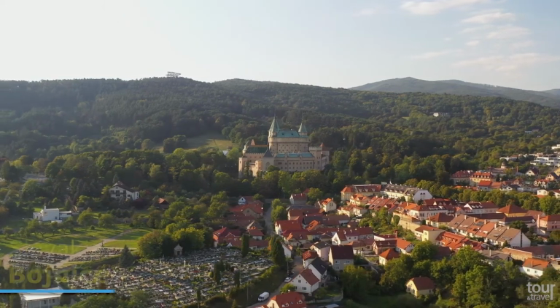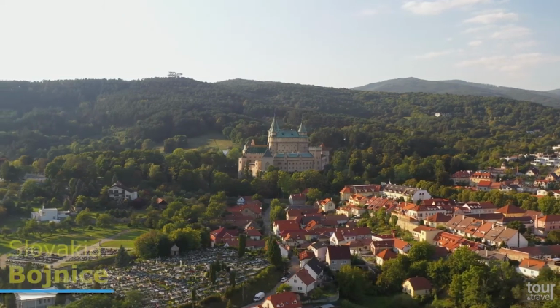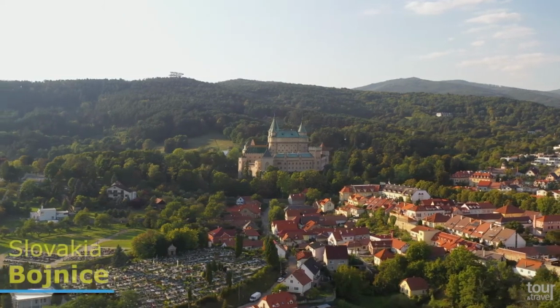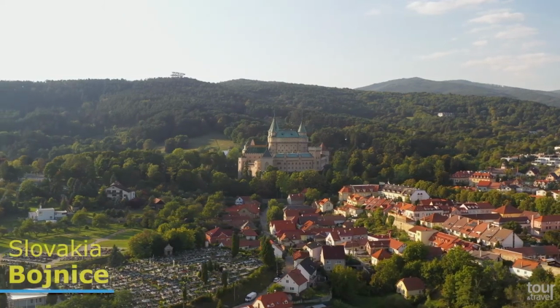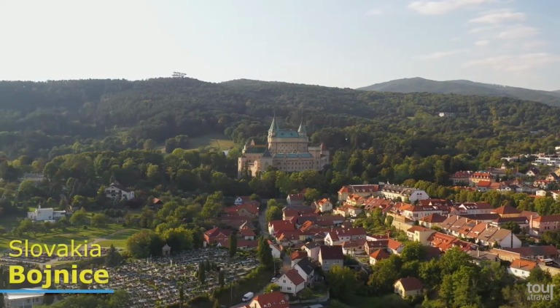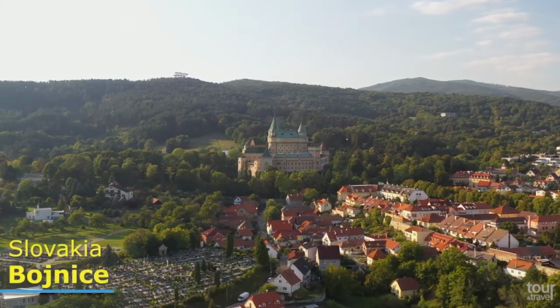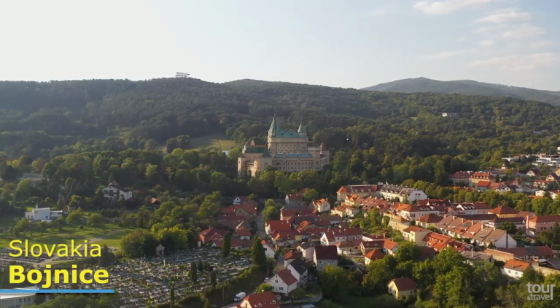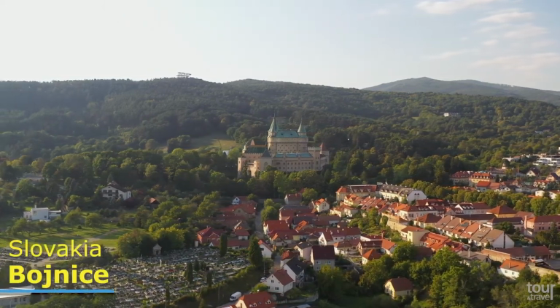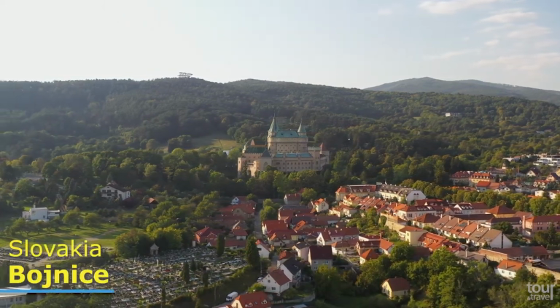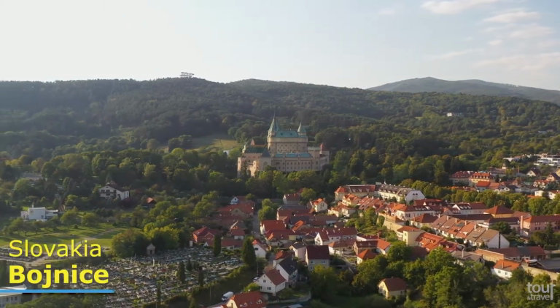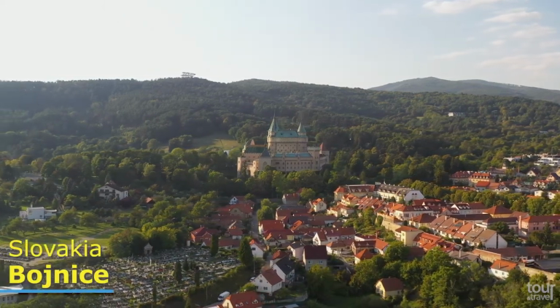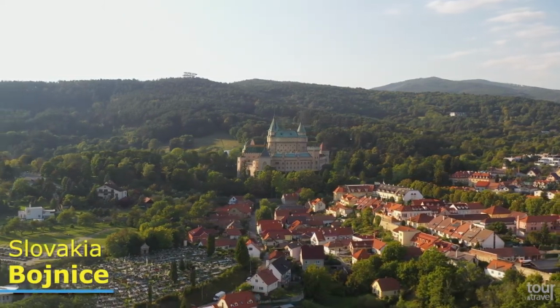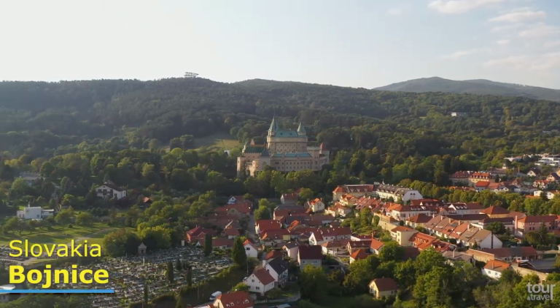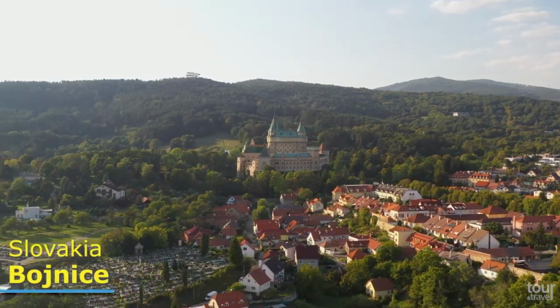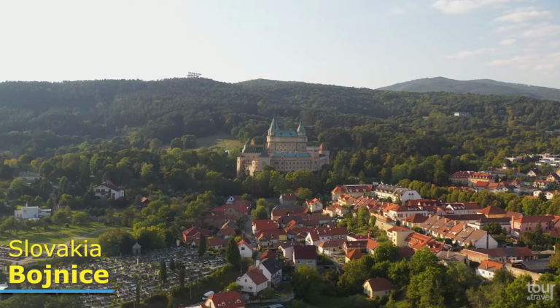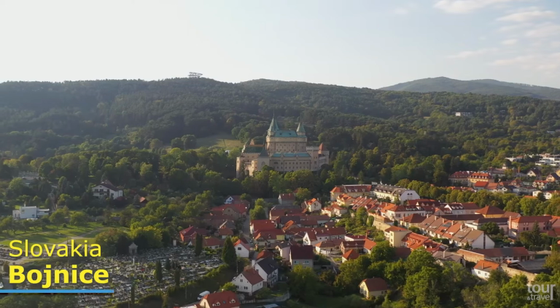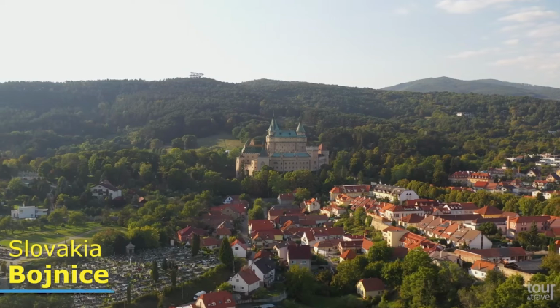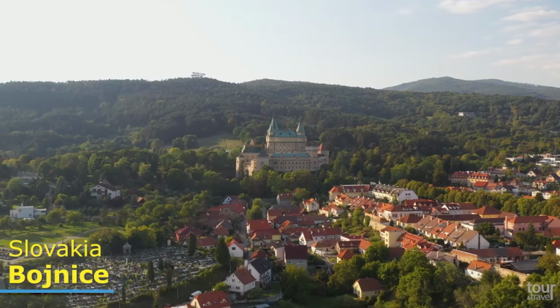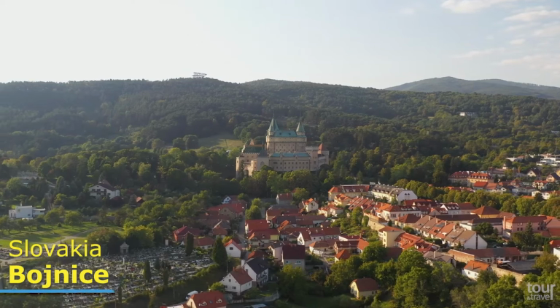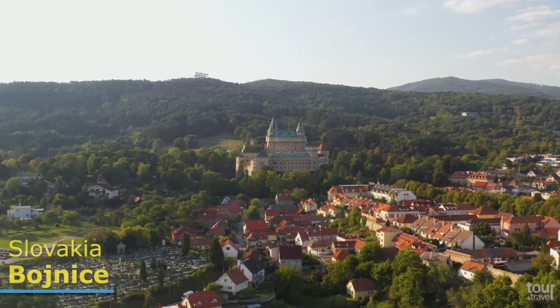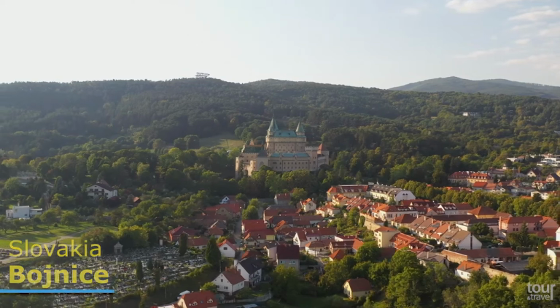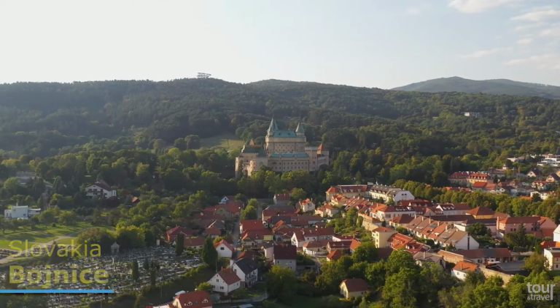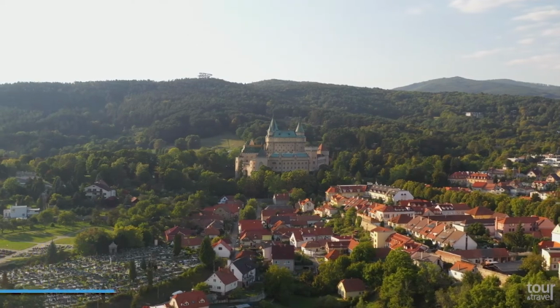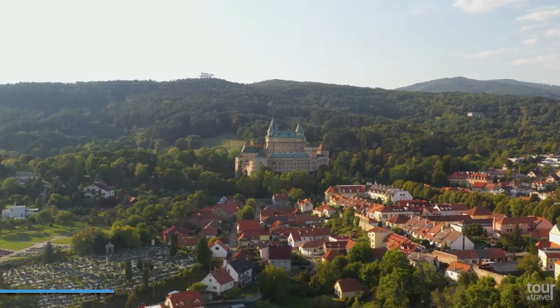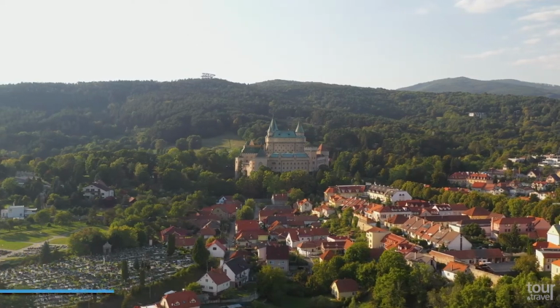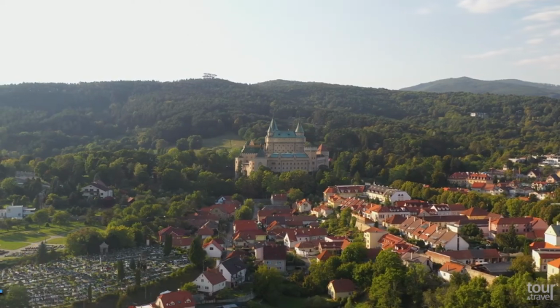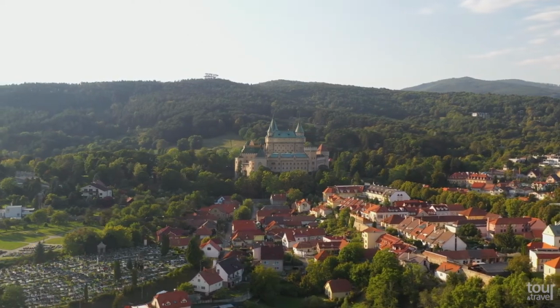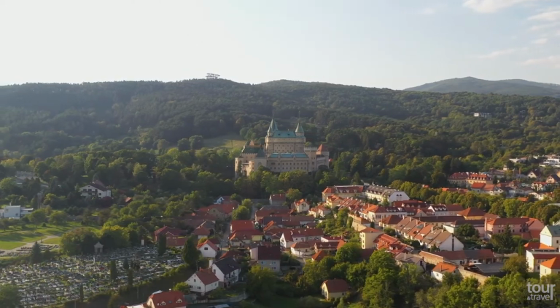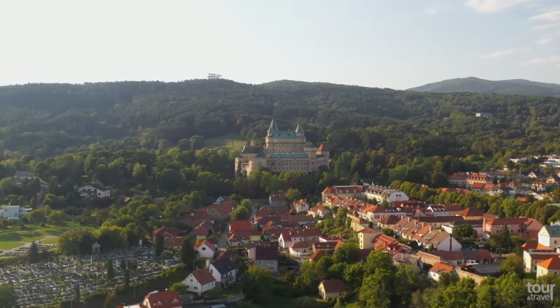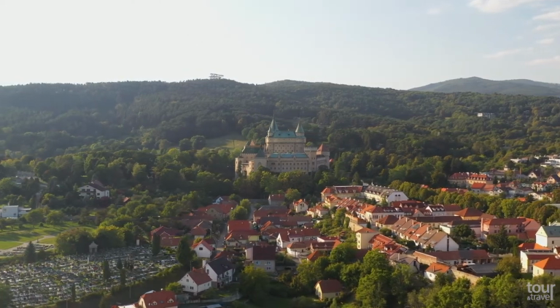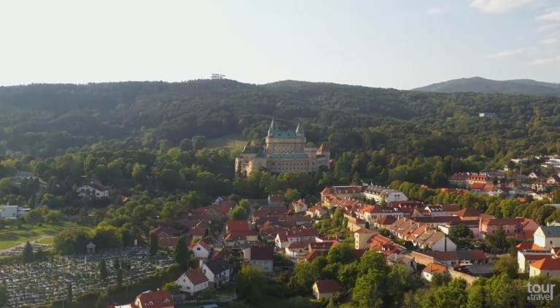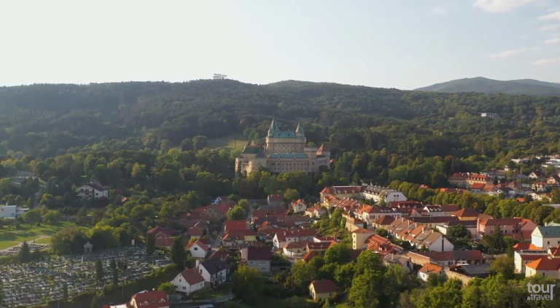Bojnice. Bojnice is a little historic town, but it has undoubtedly much to offer.